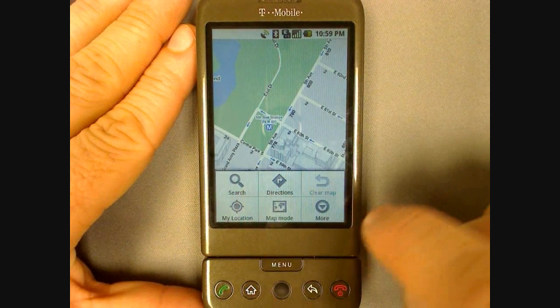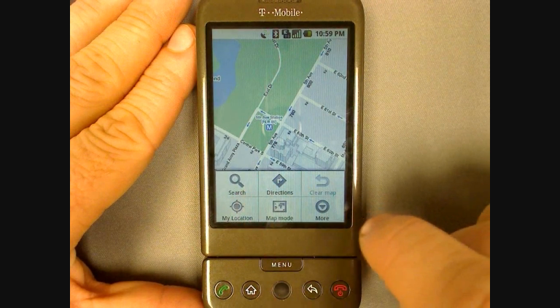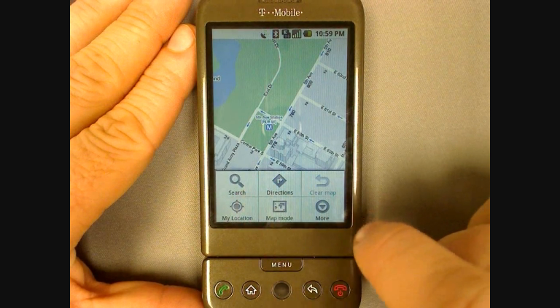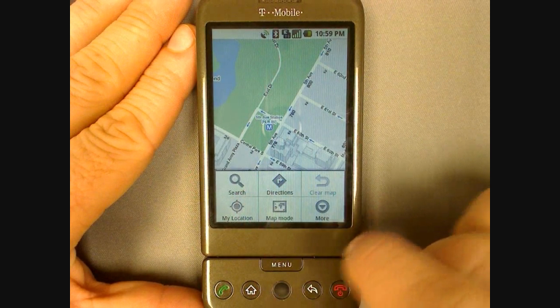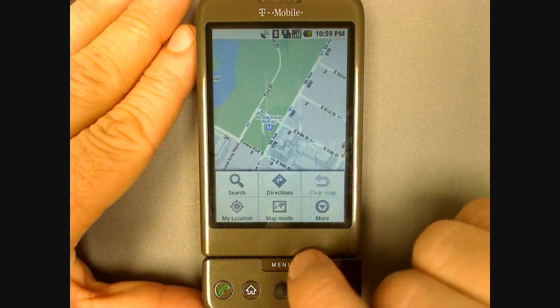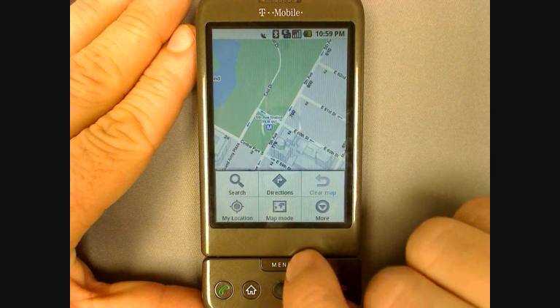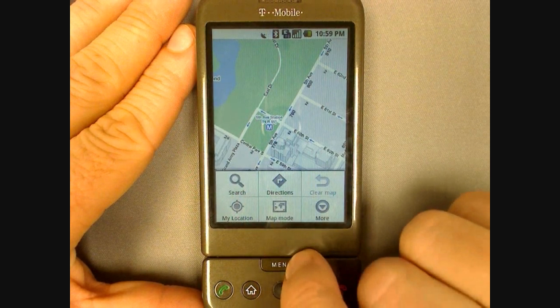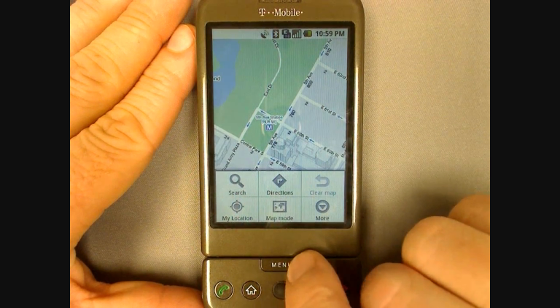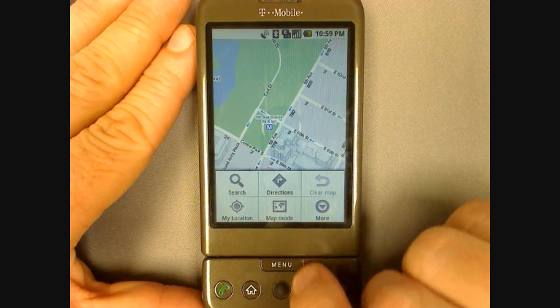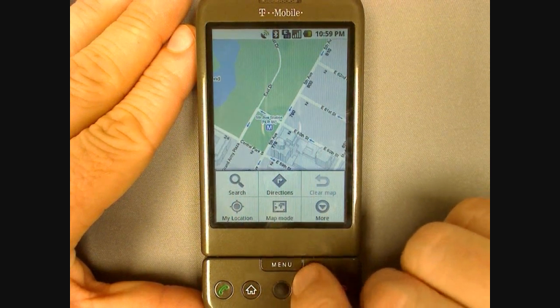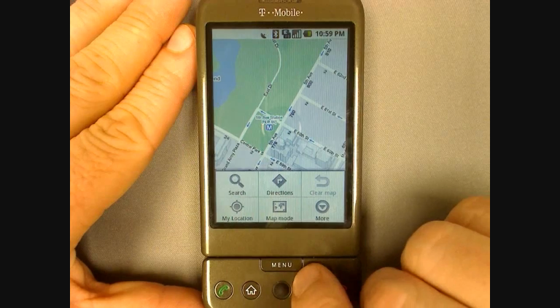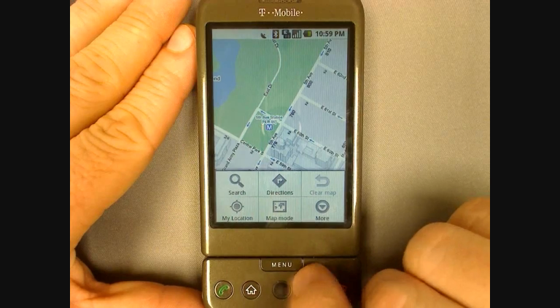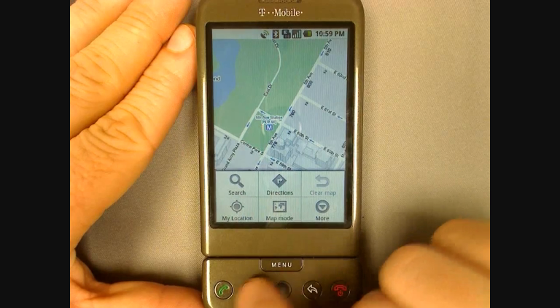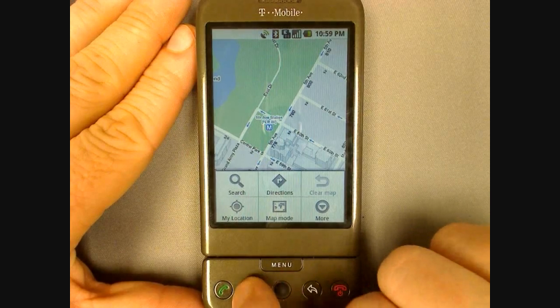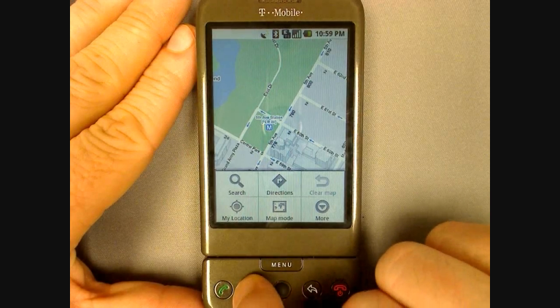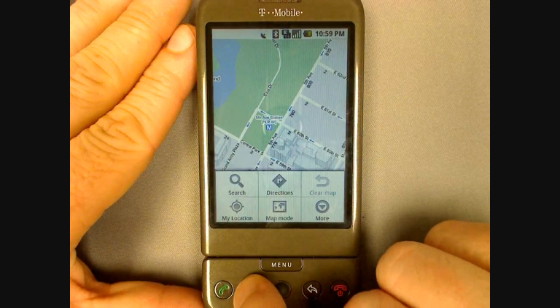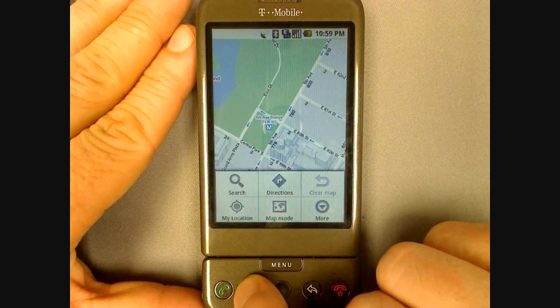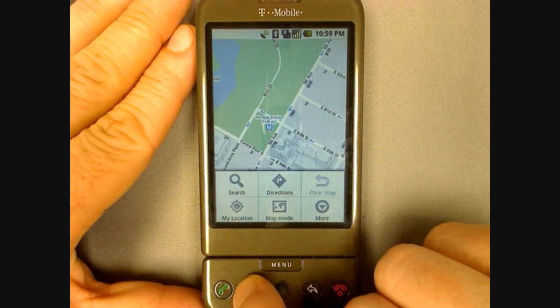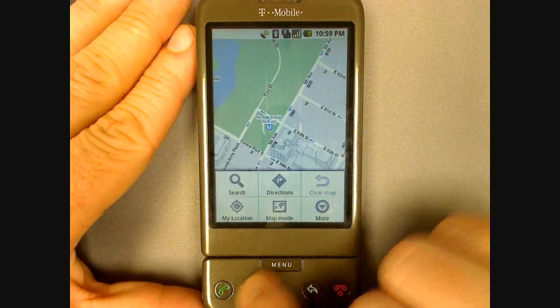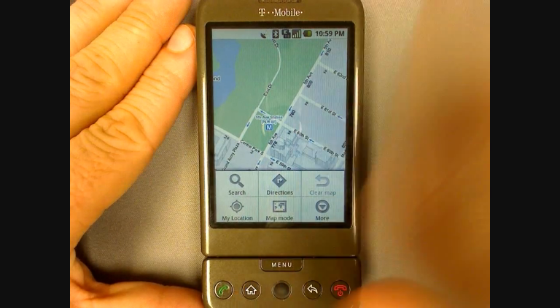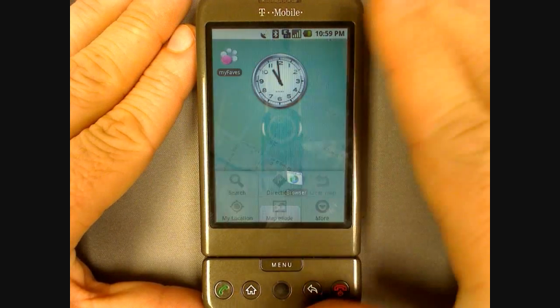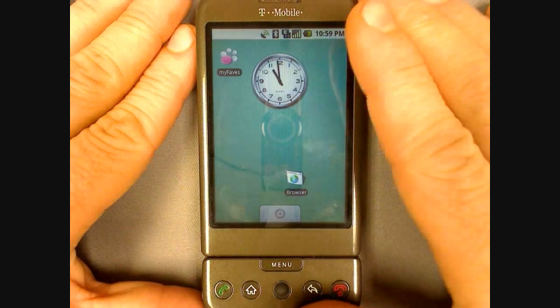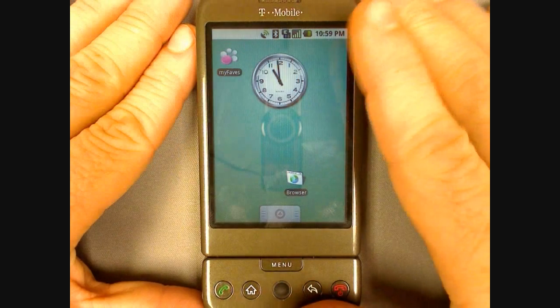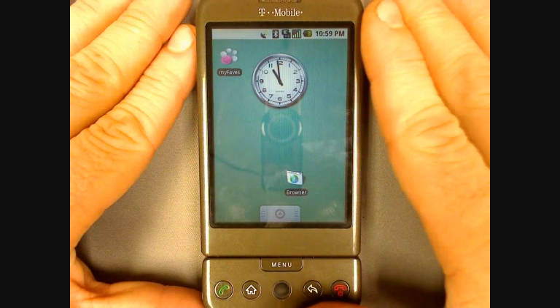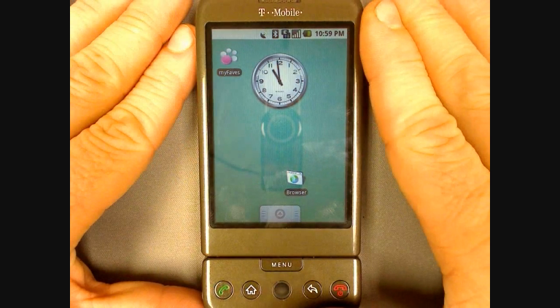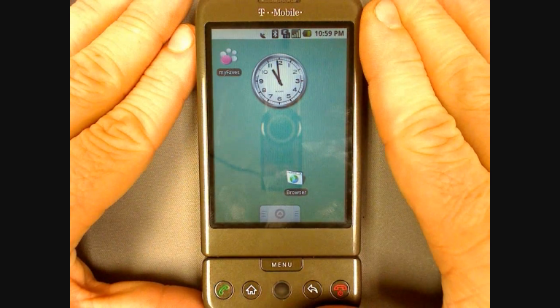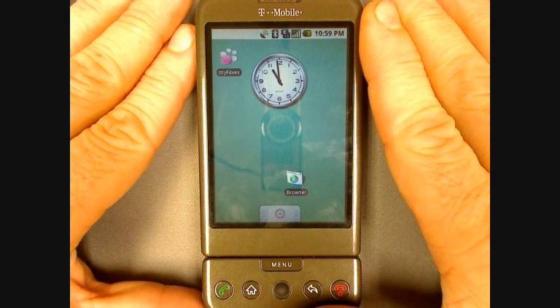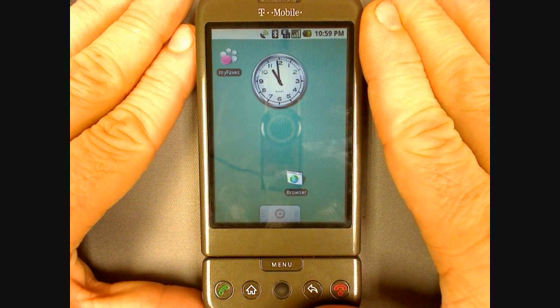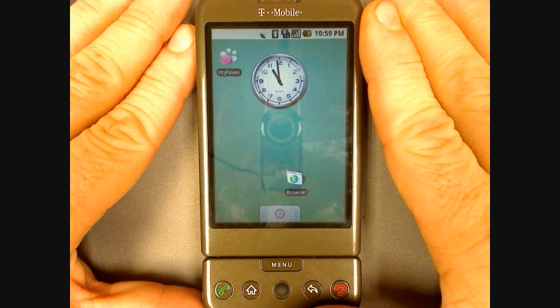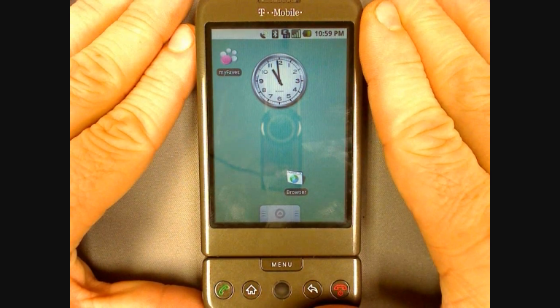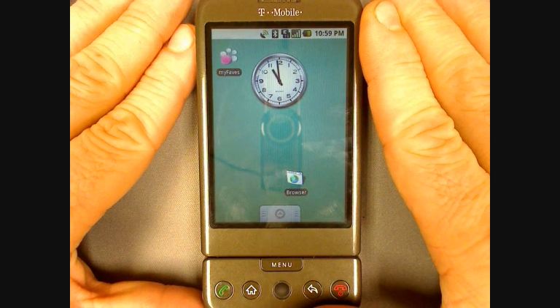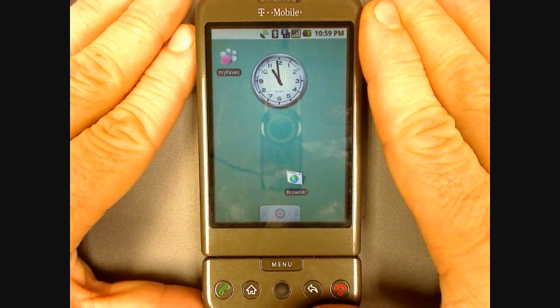That's it for now. Join us next time when we show you how the G1 works as a Frisbee. Until then, I'm Mike Benton for AllShadow.com.